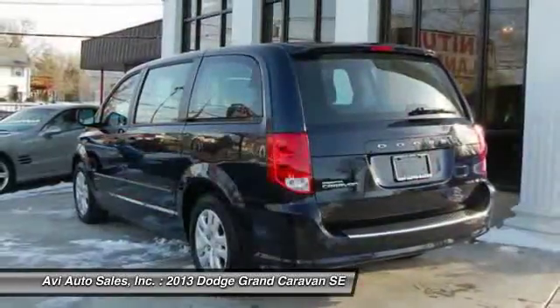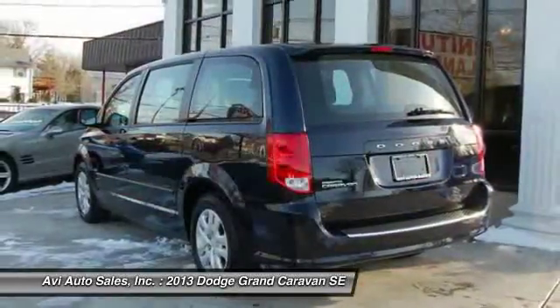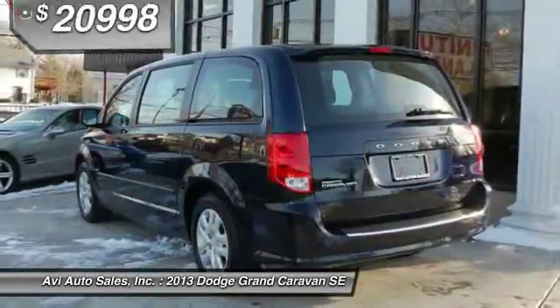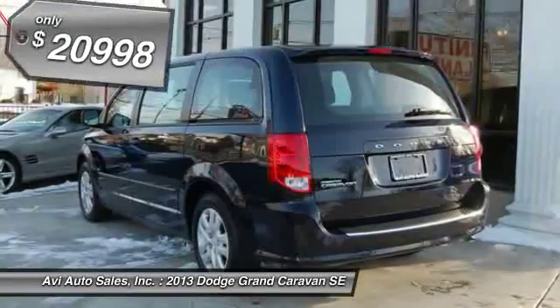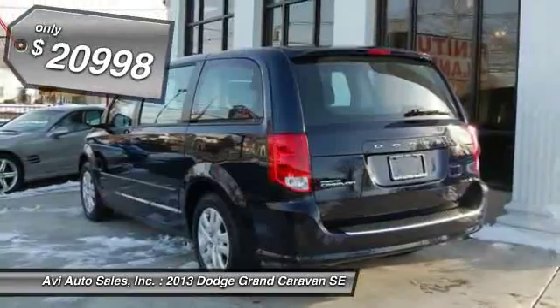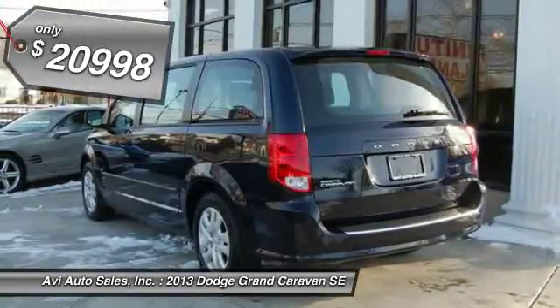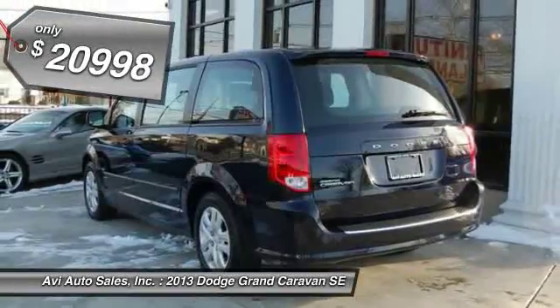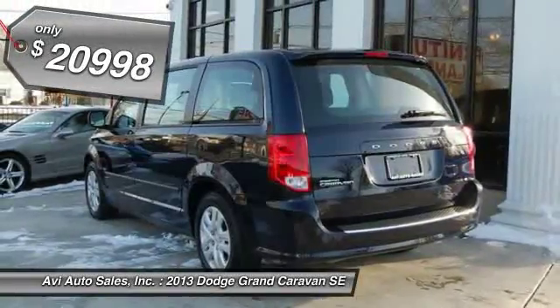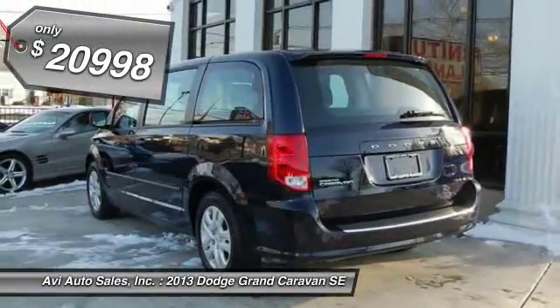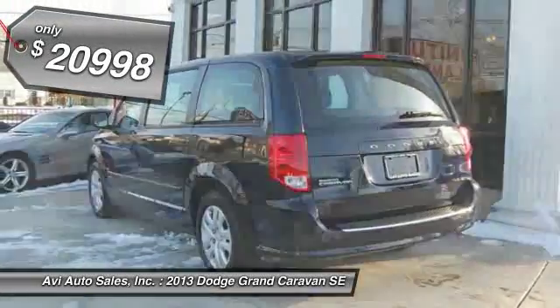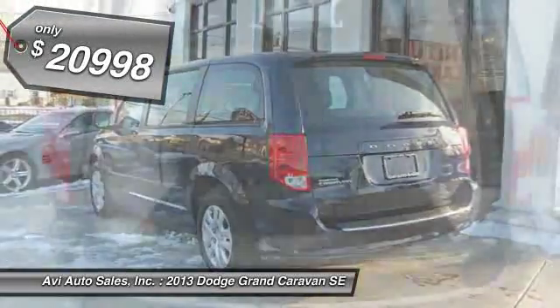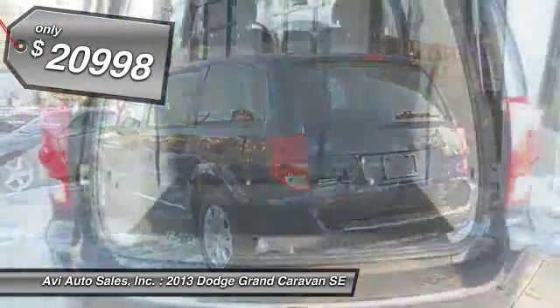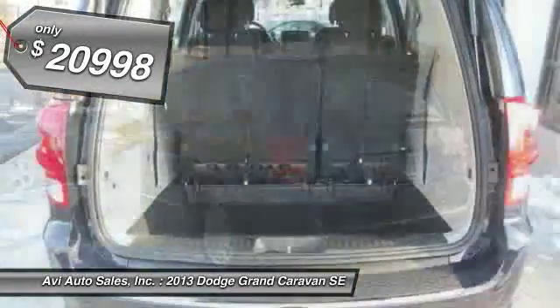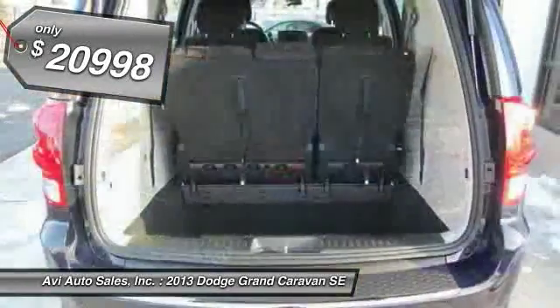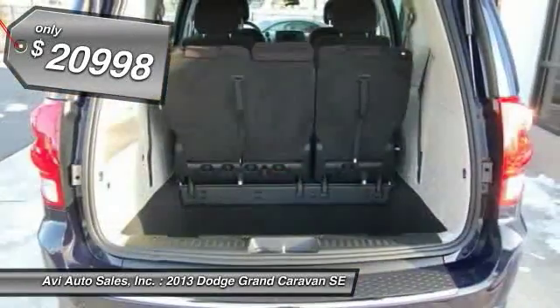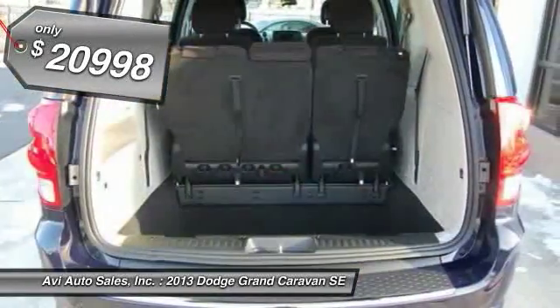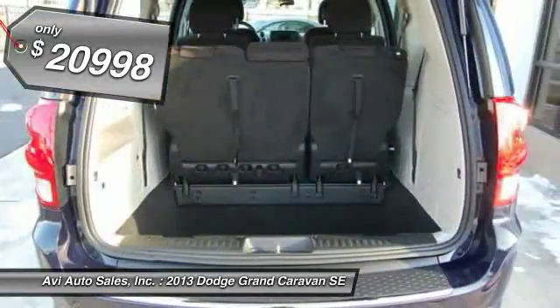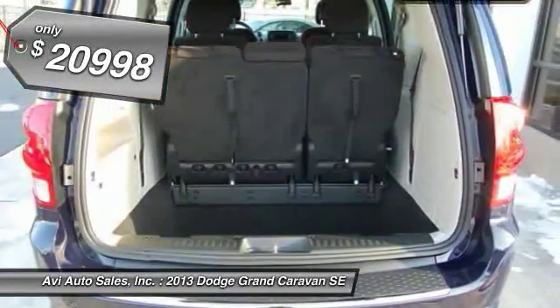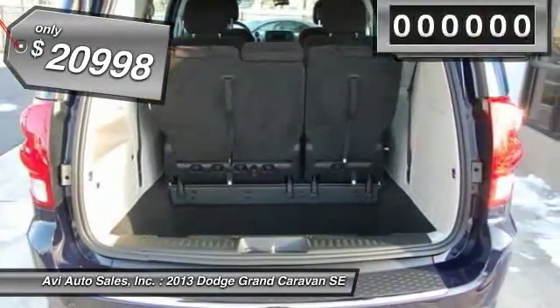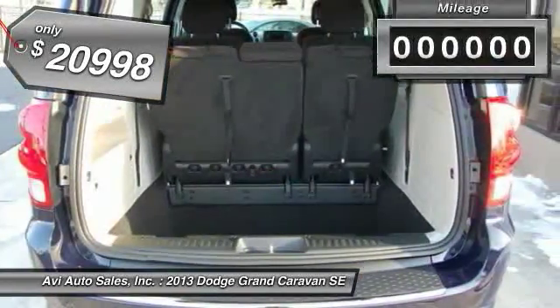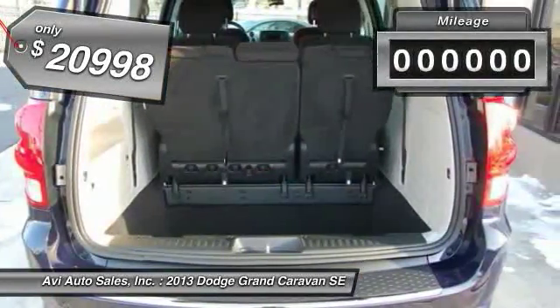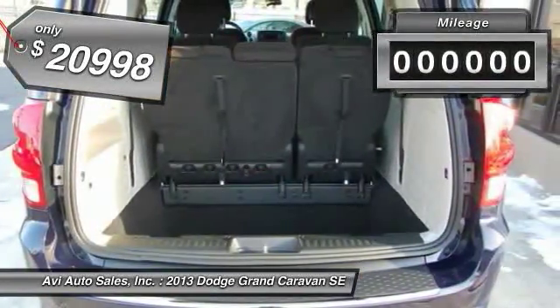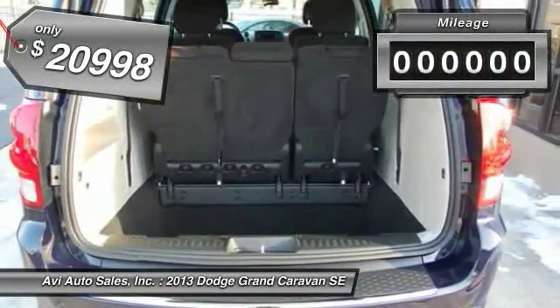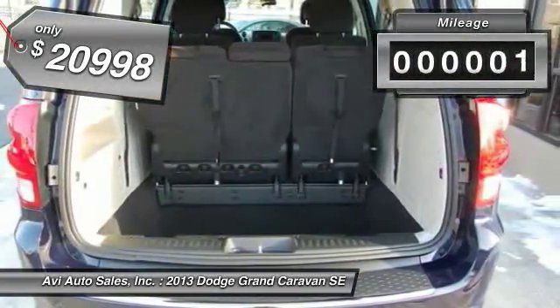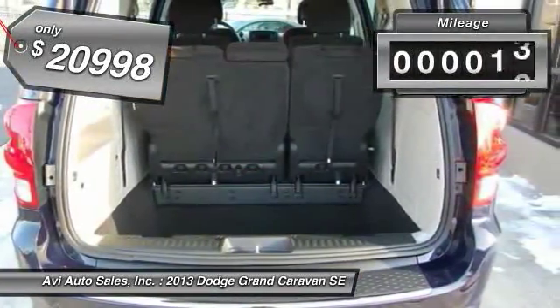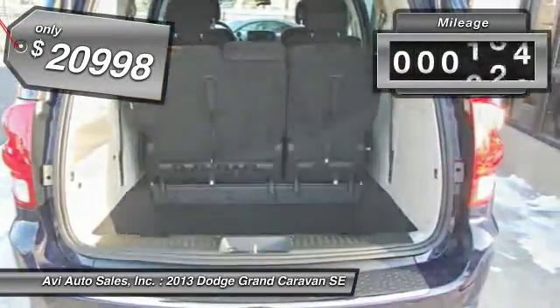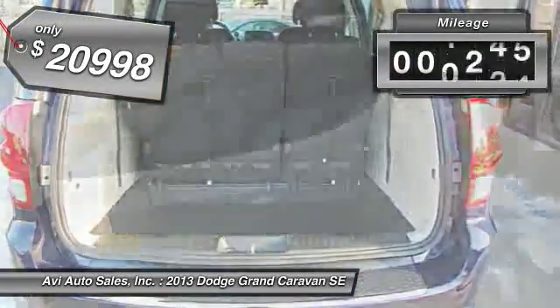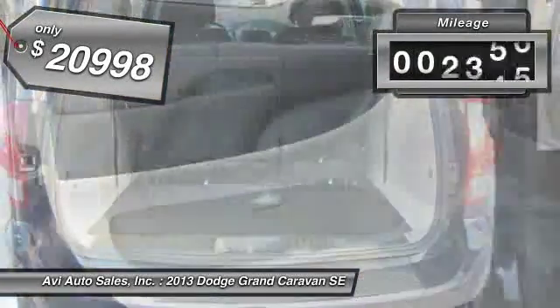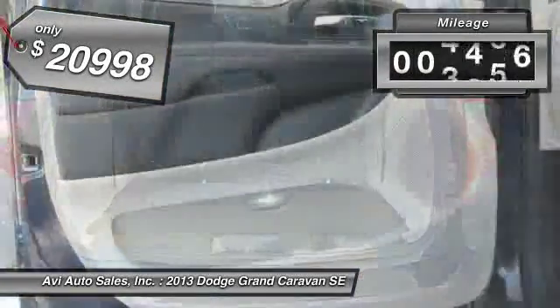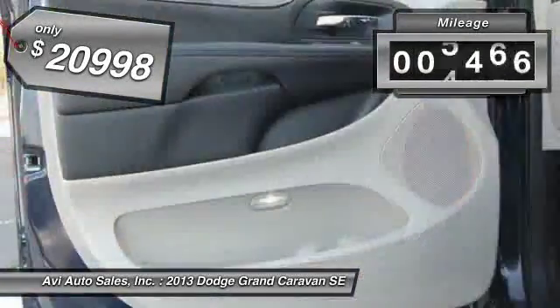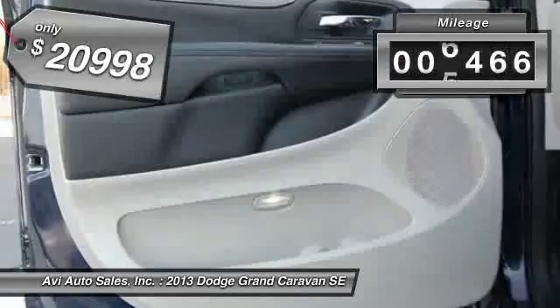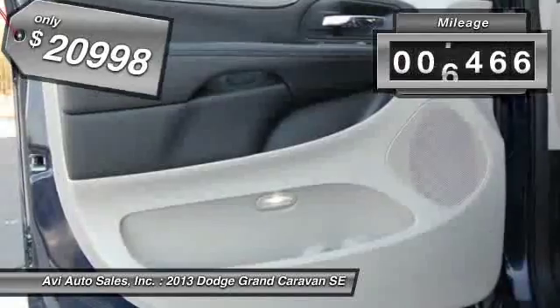And is priced below $25,000. This vehicle has less than 8,000 miles.